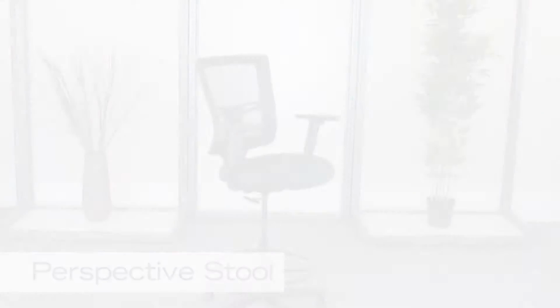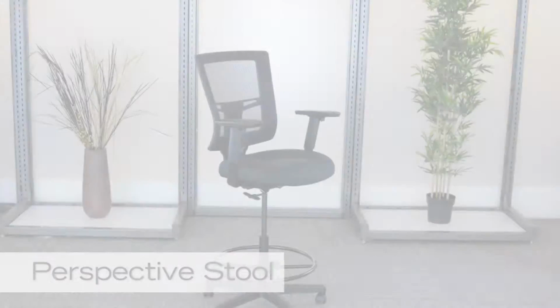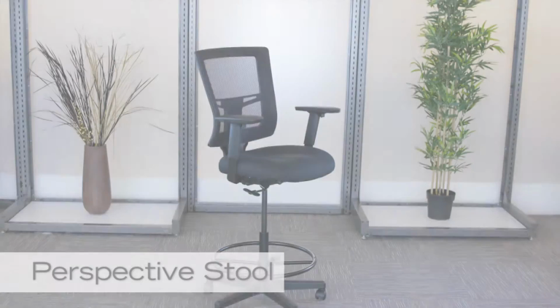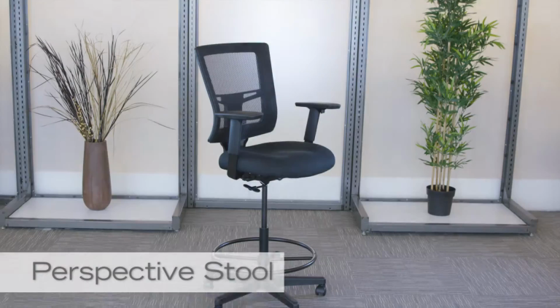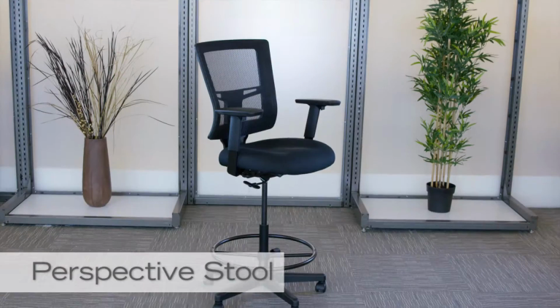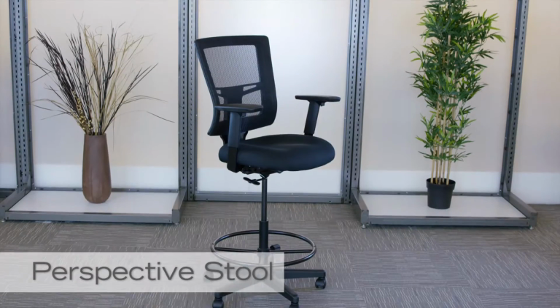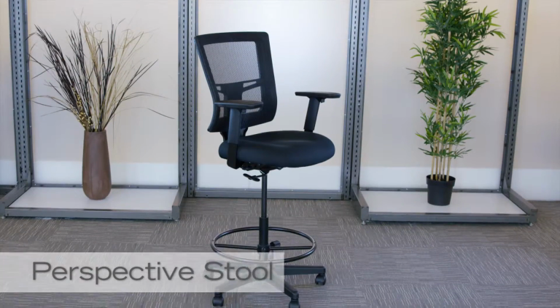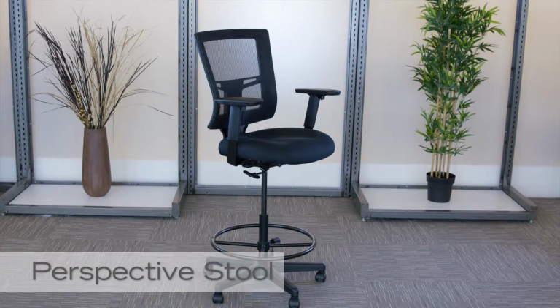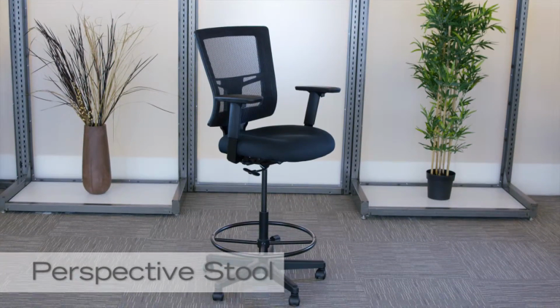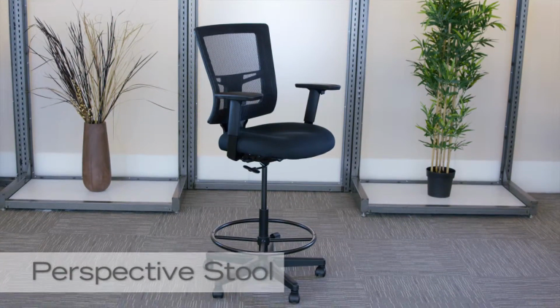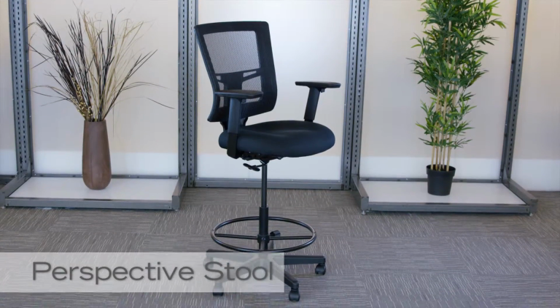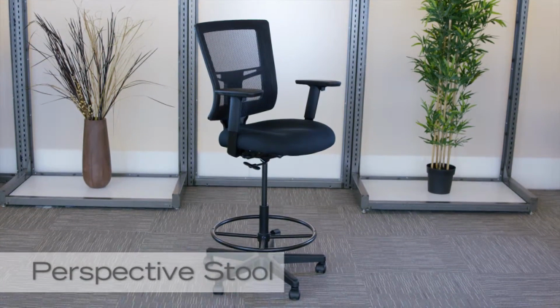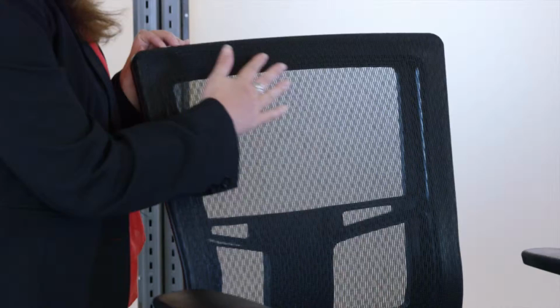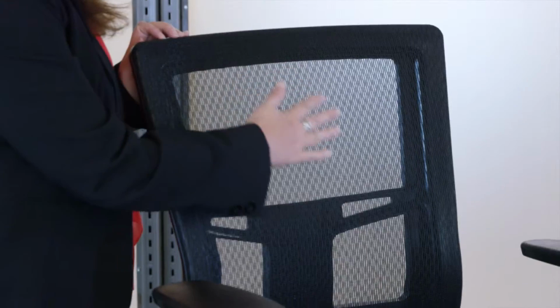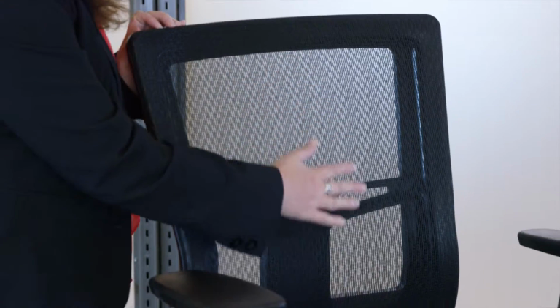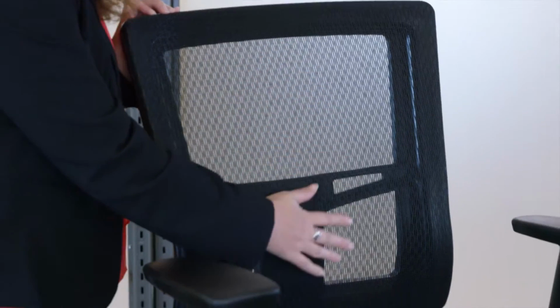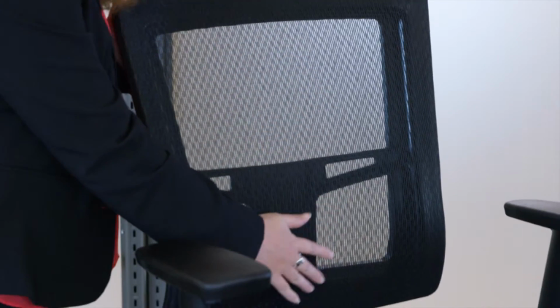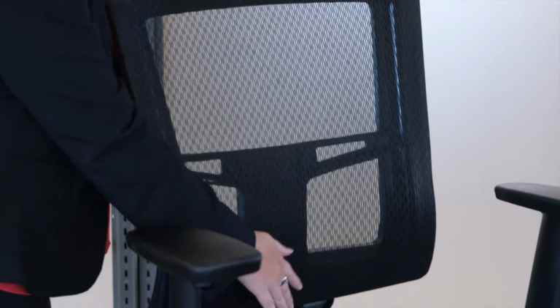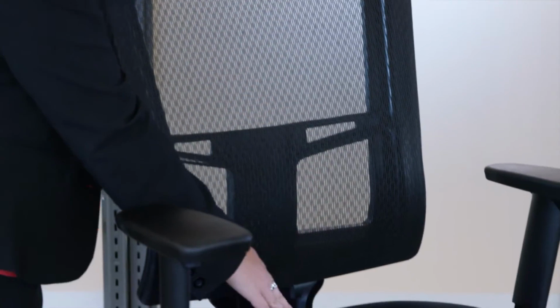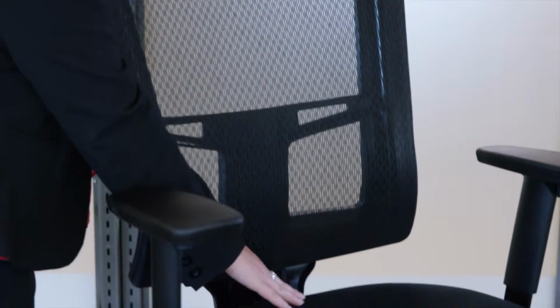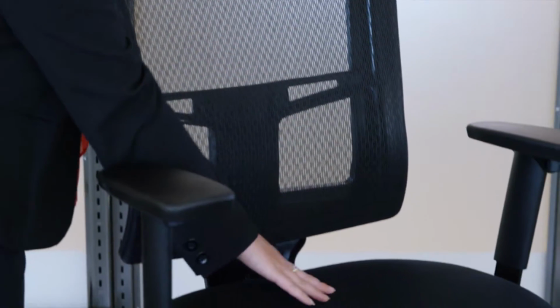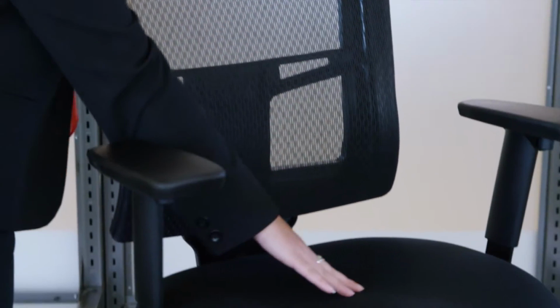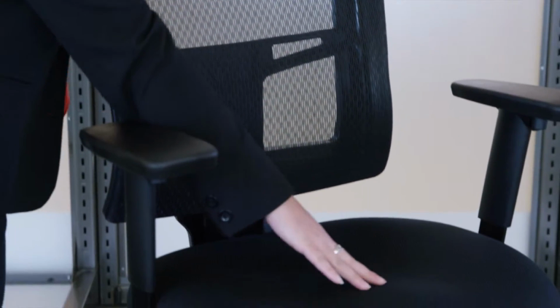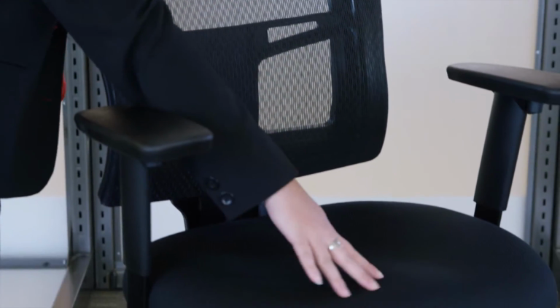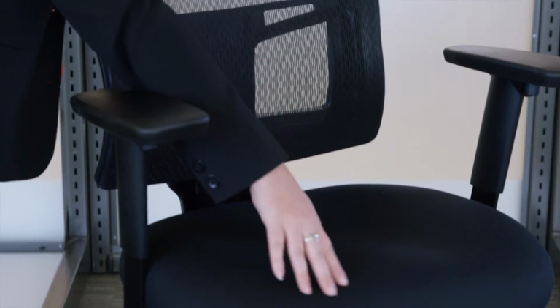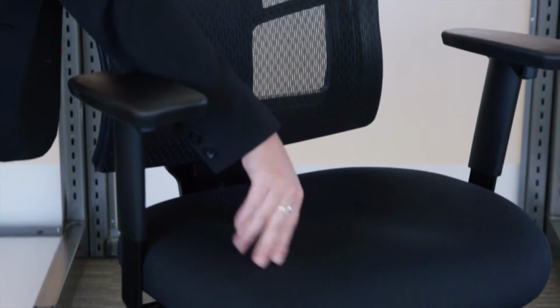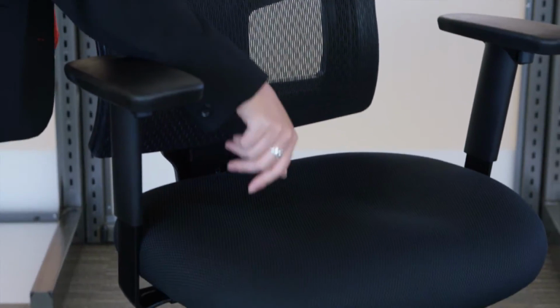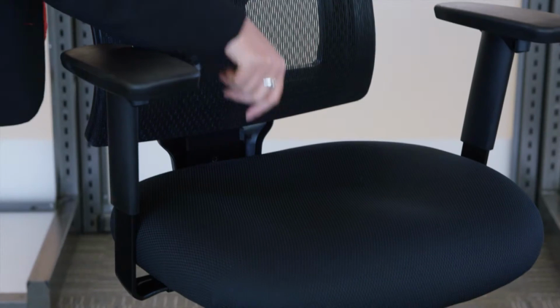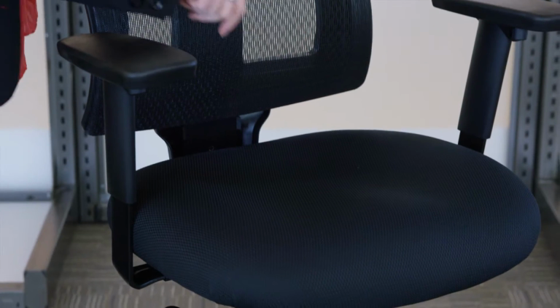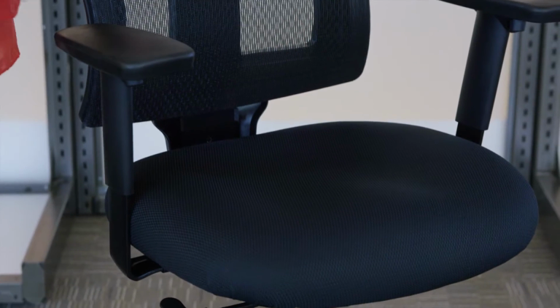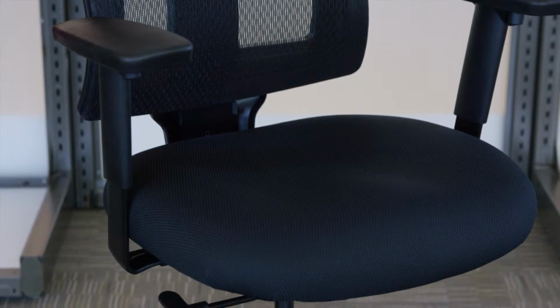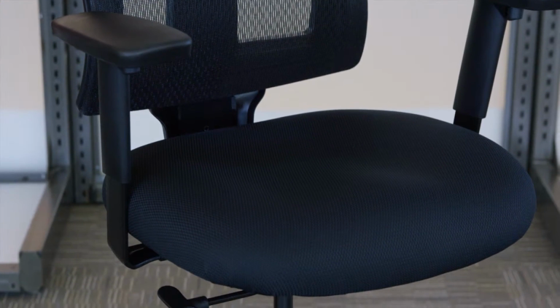This is the Perspective Stool. It's constructed with a memory foam seat covered in black mesh and upholstery.